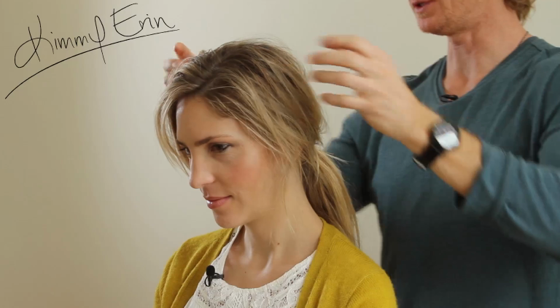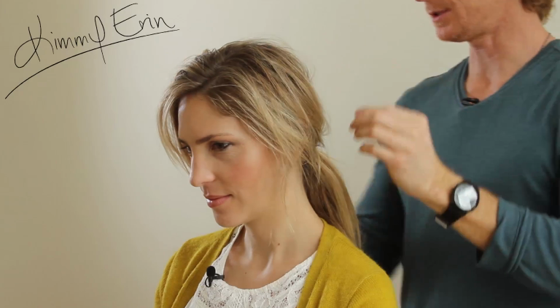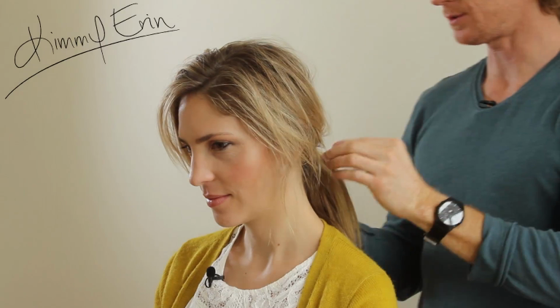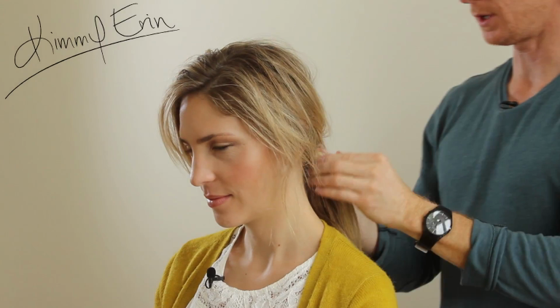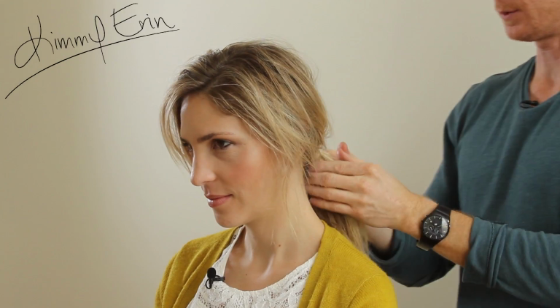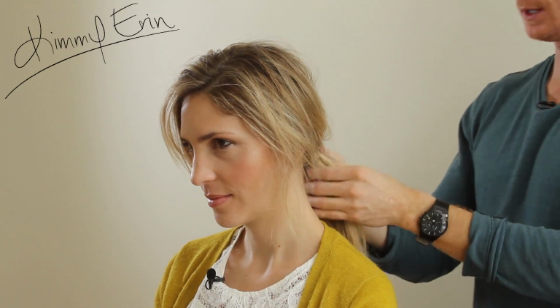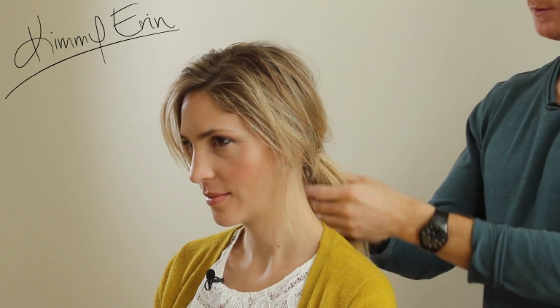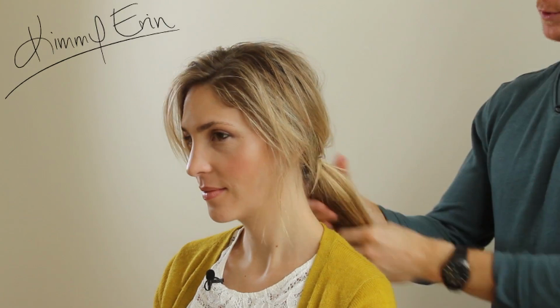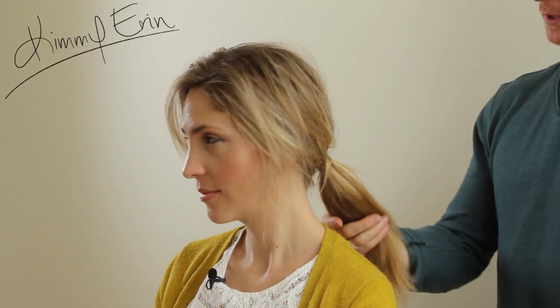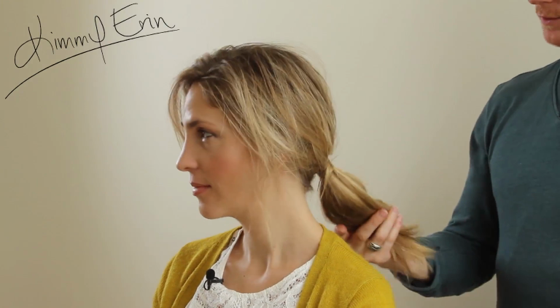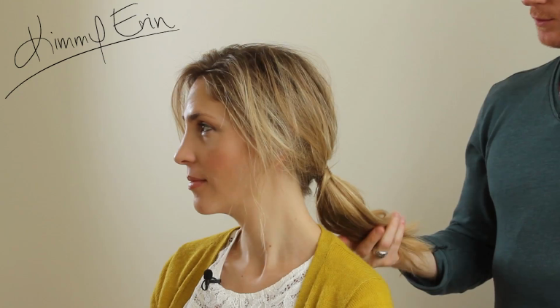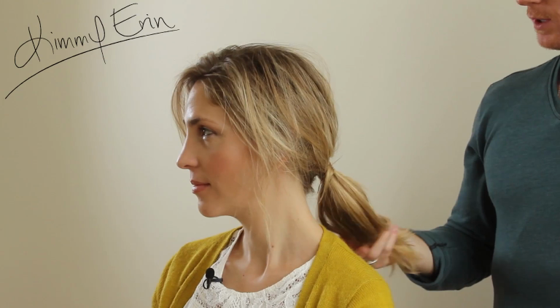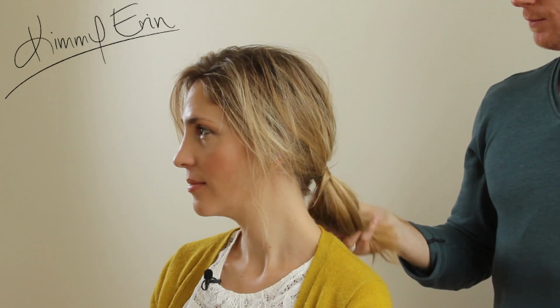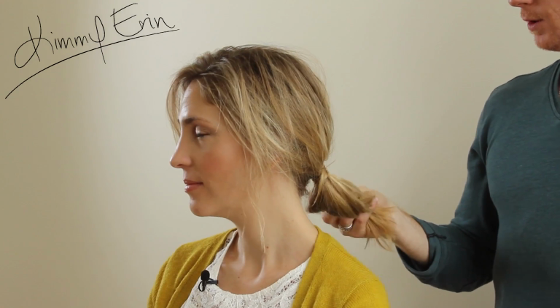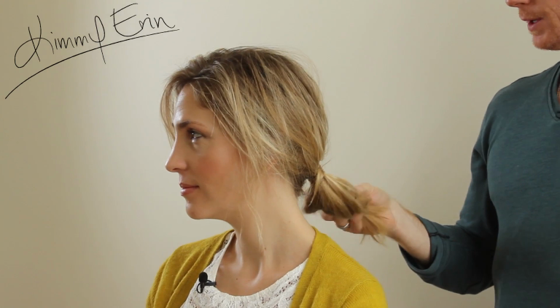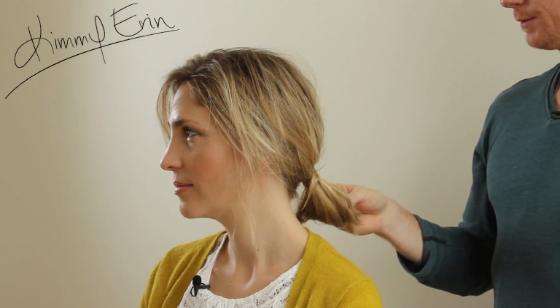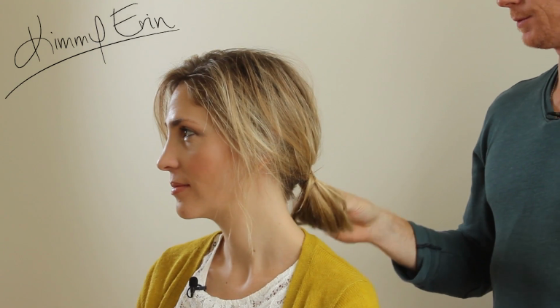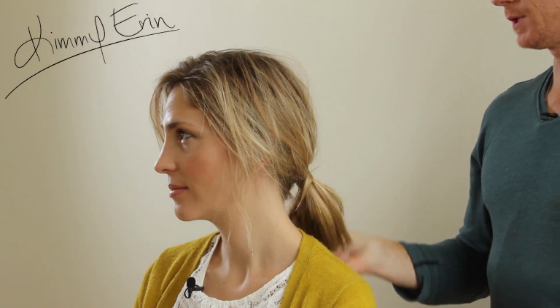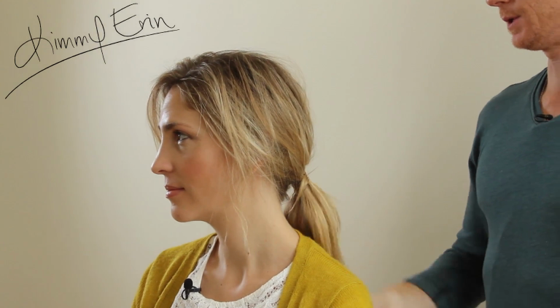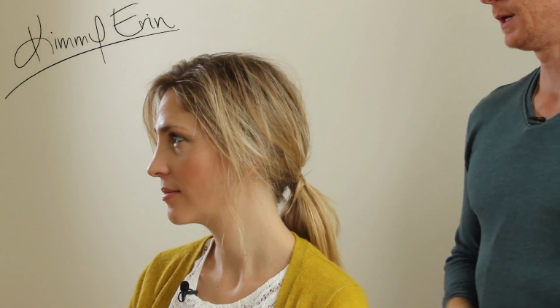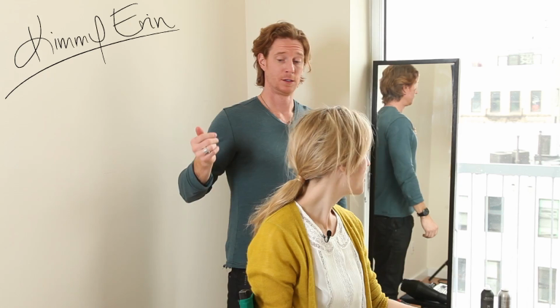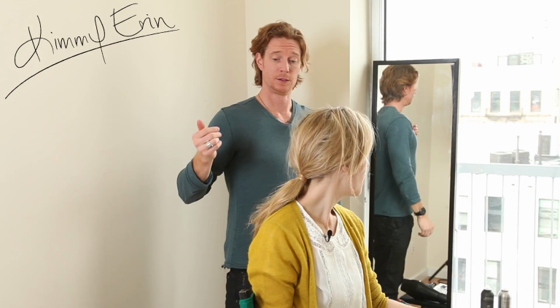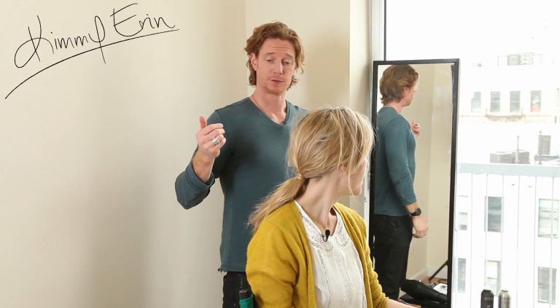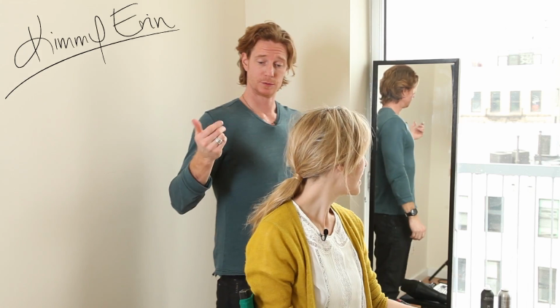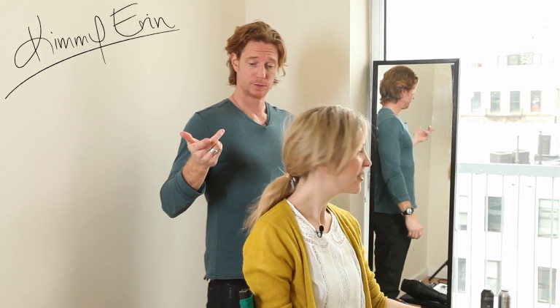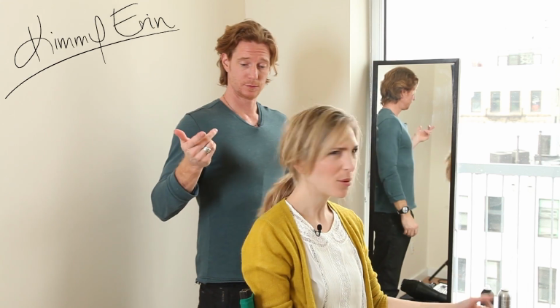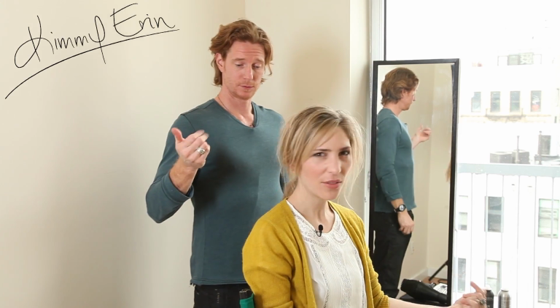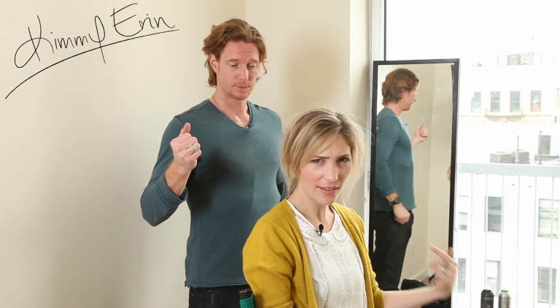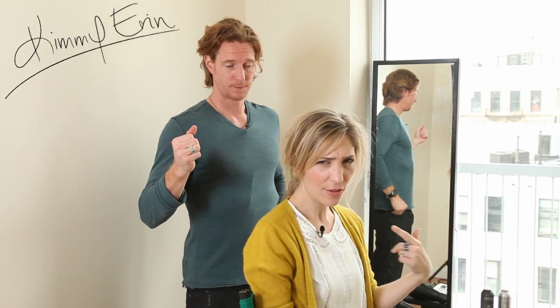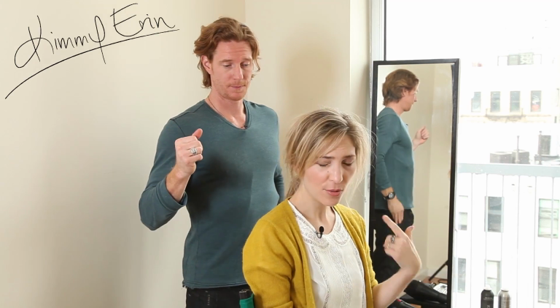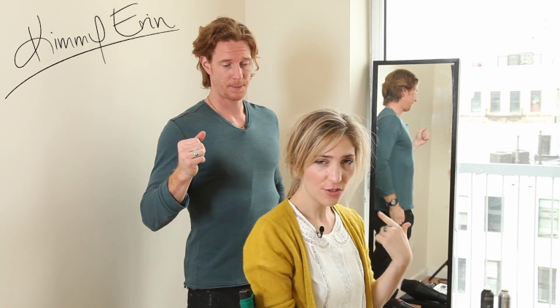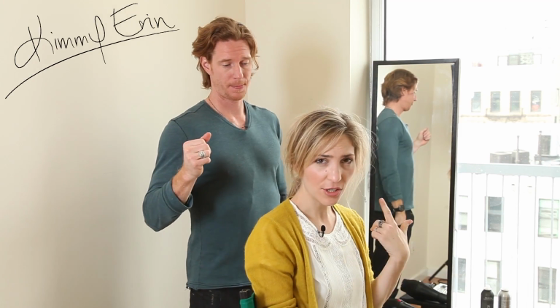This is the Runway 2012 Fall/Winter from Tibby. So now we can easily work this into a chignon?